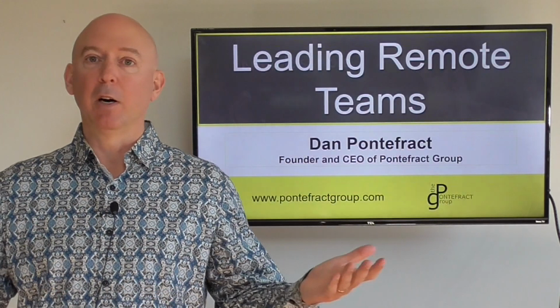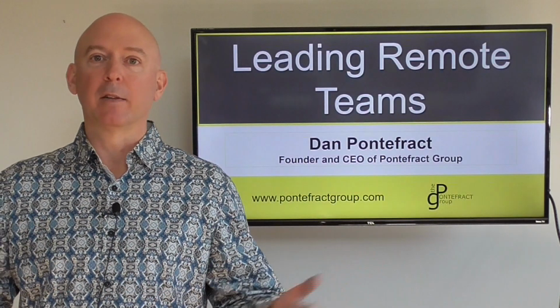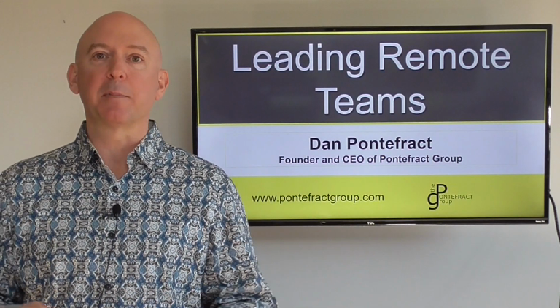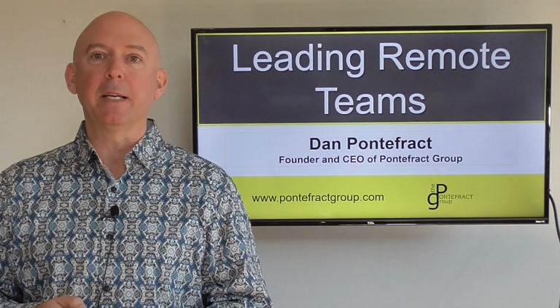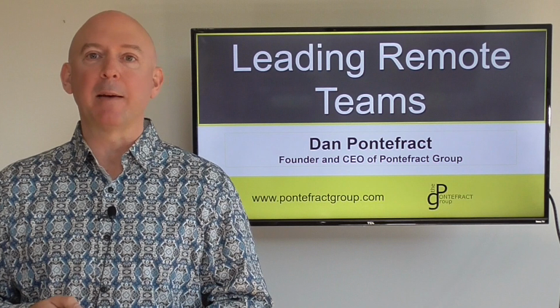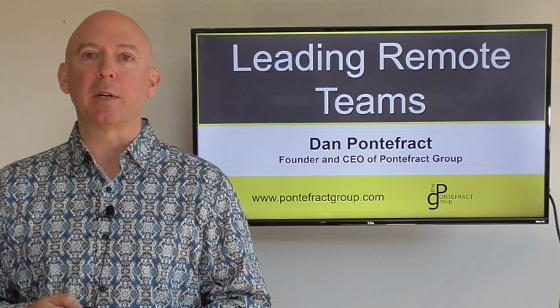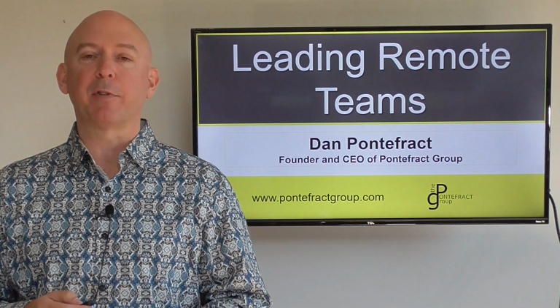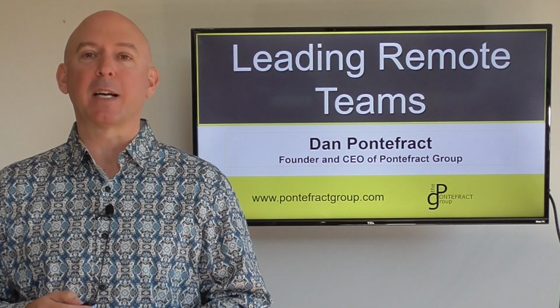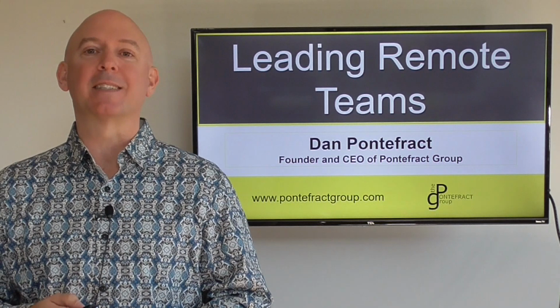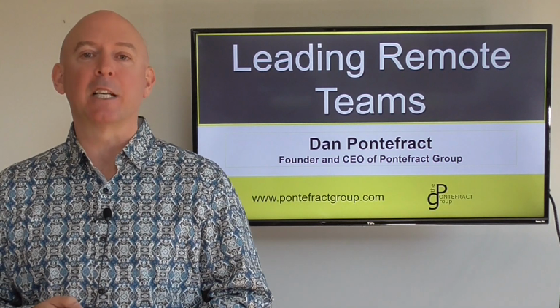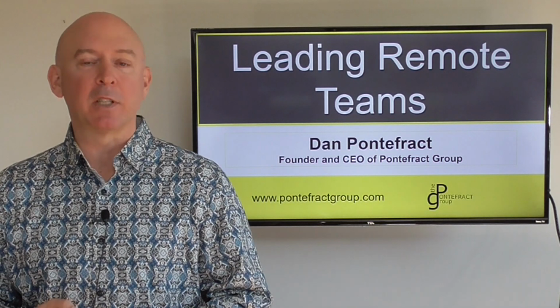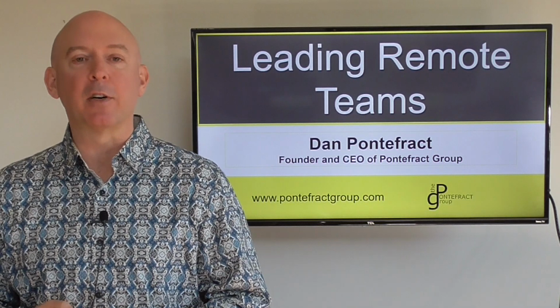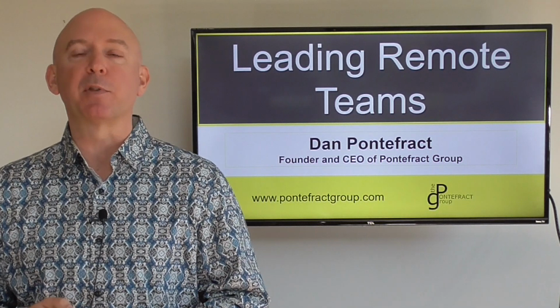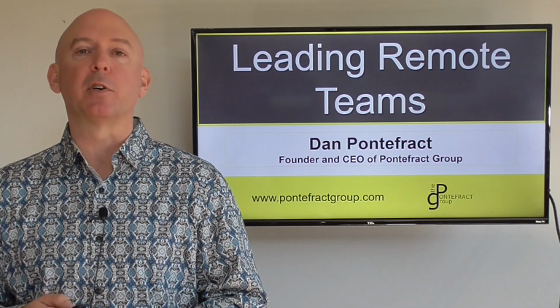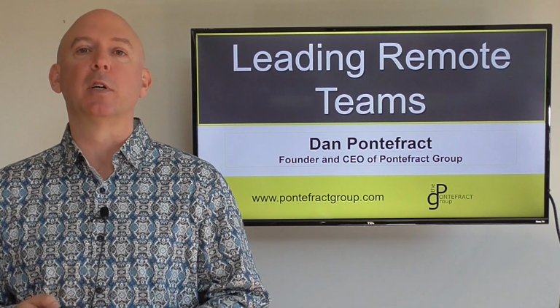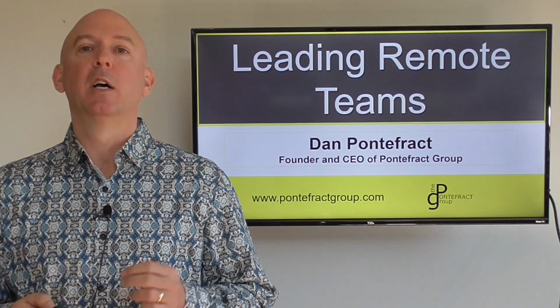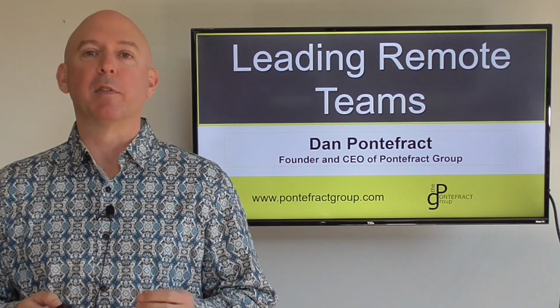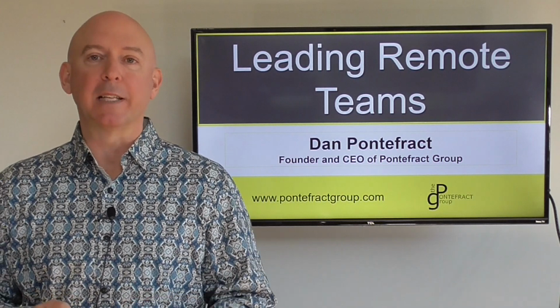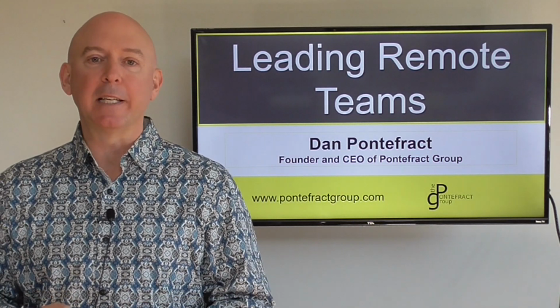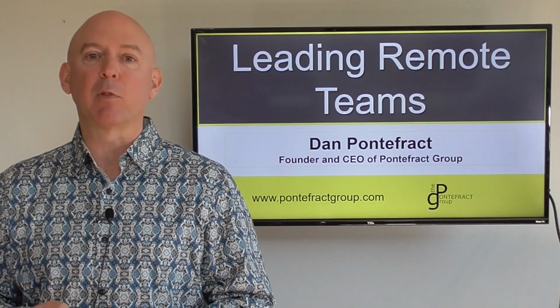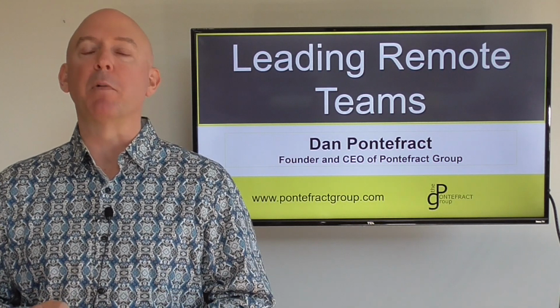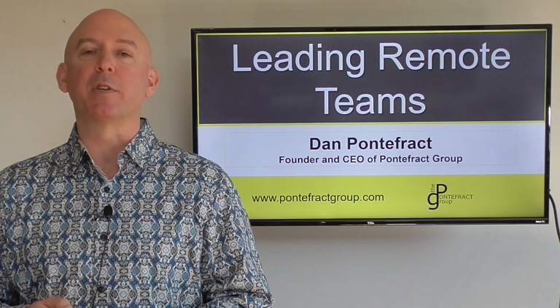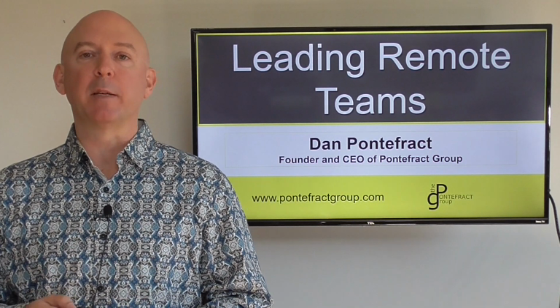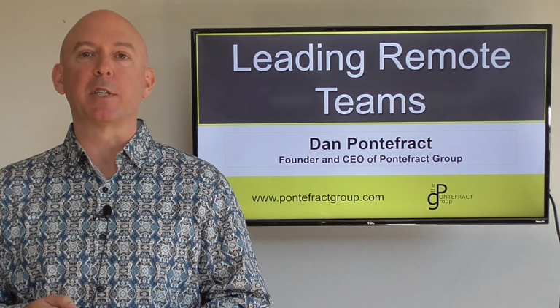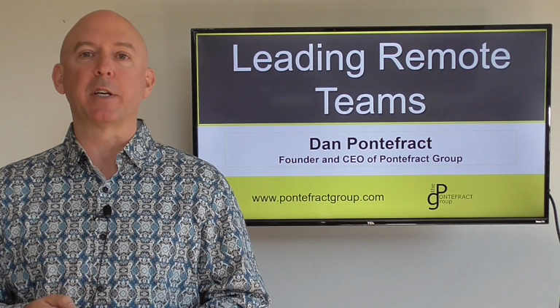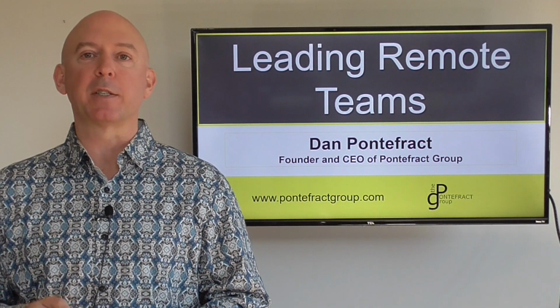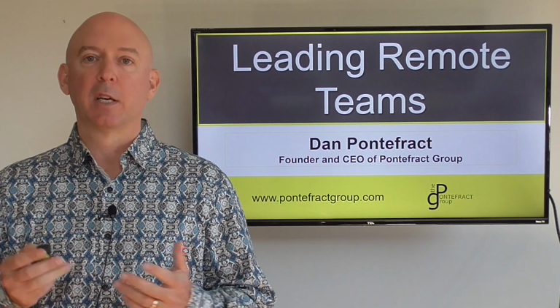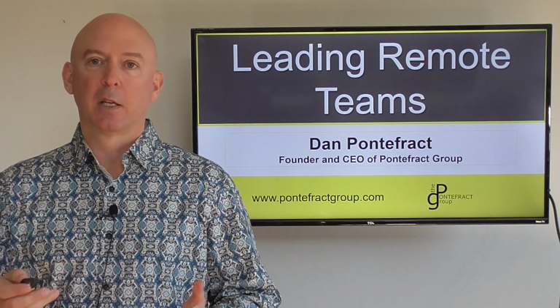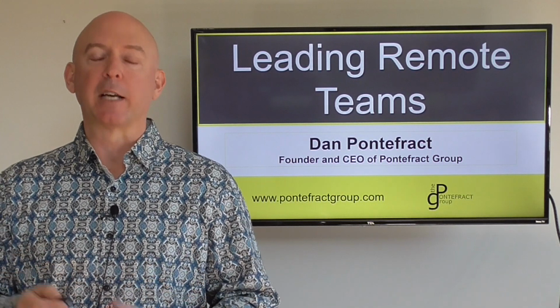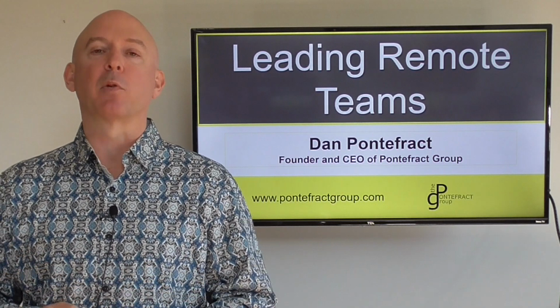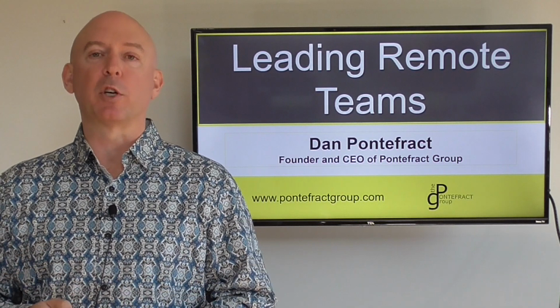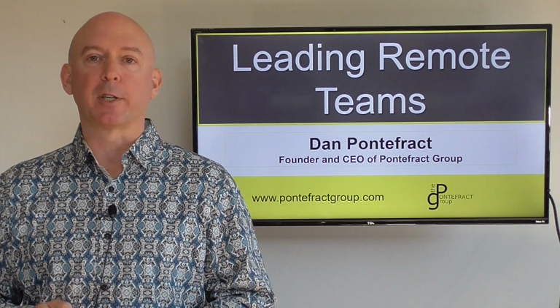That's me, Dan Pontefrak. It's the end of another episode of the Leading Remote Teams series. Thanks for watching.